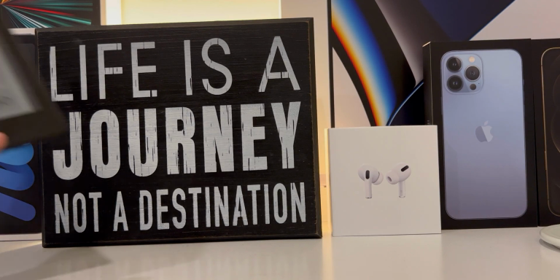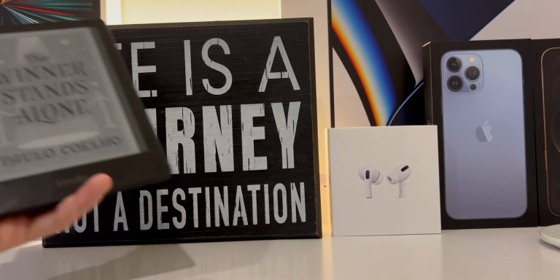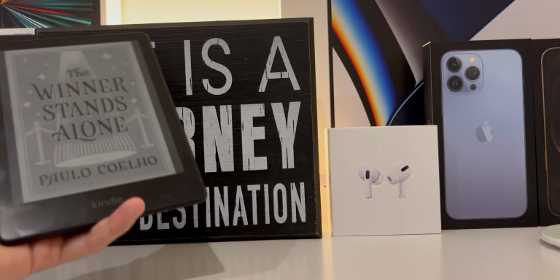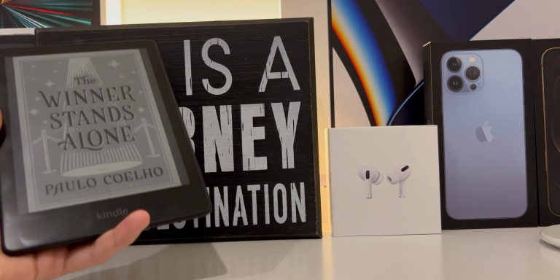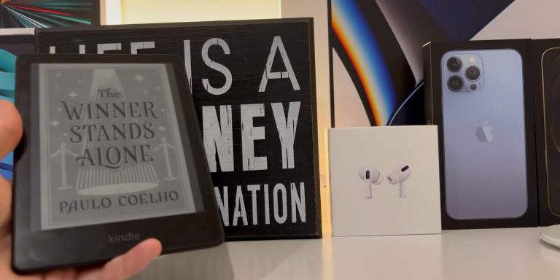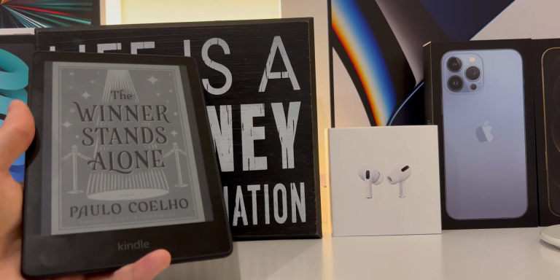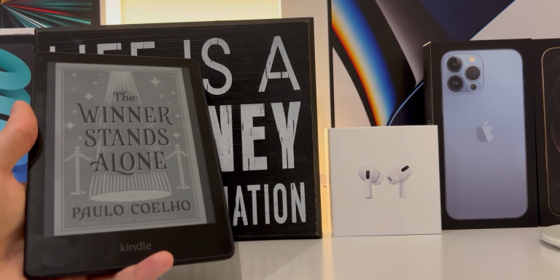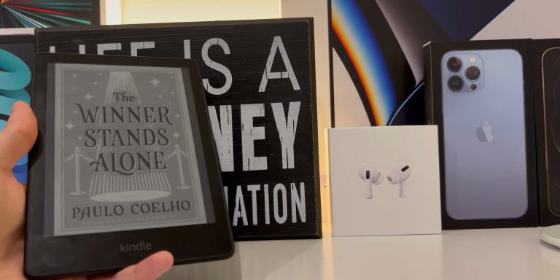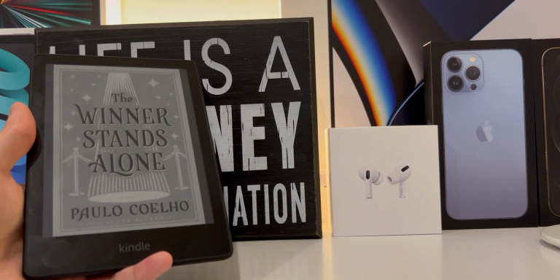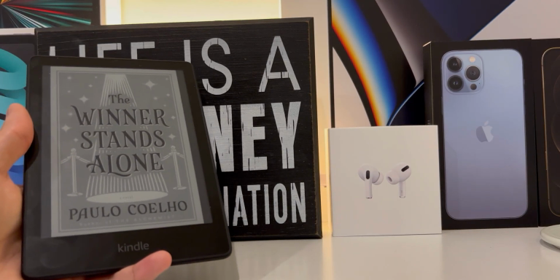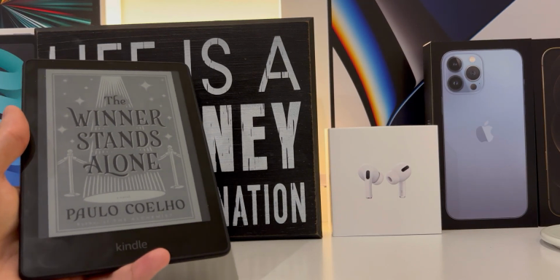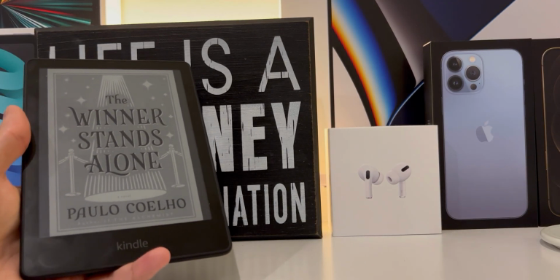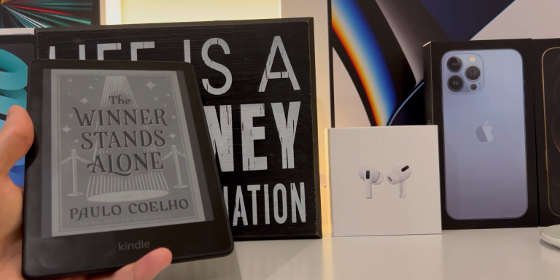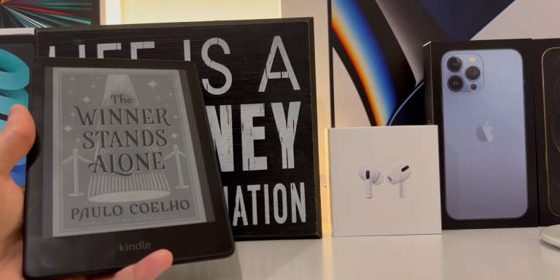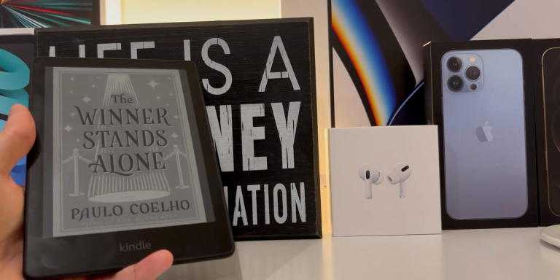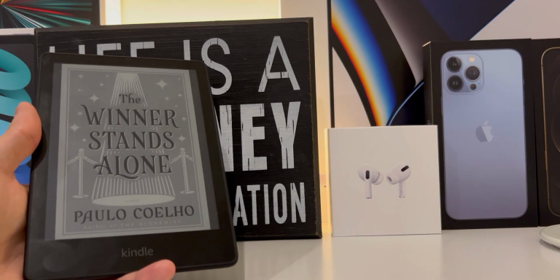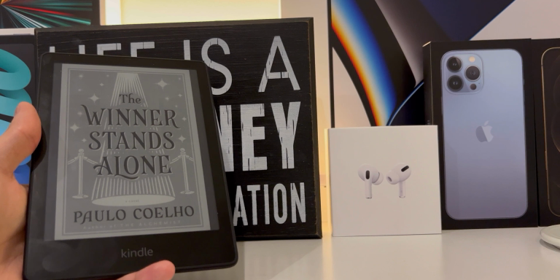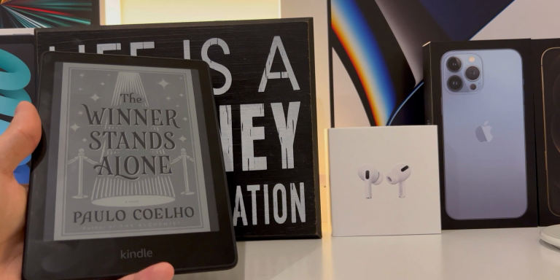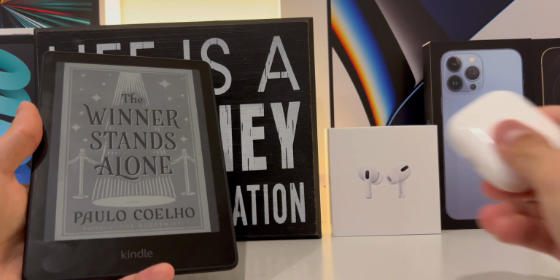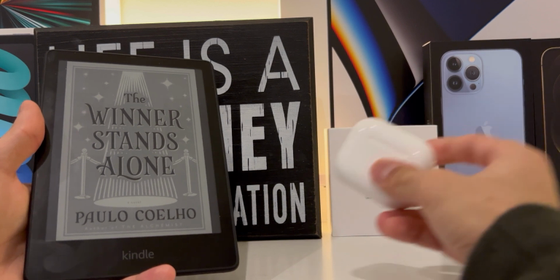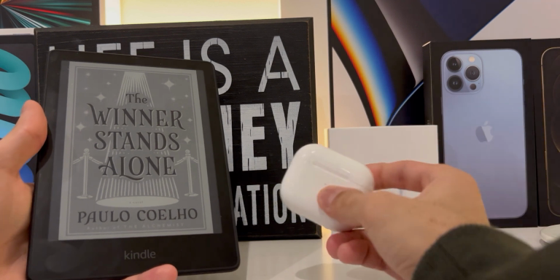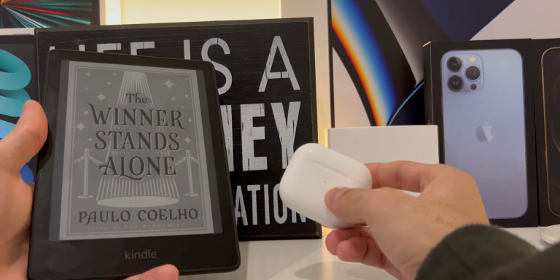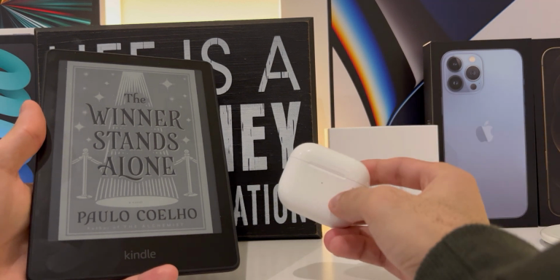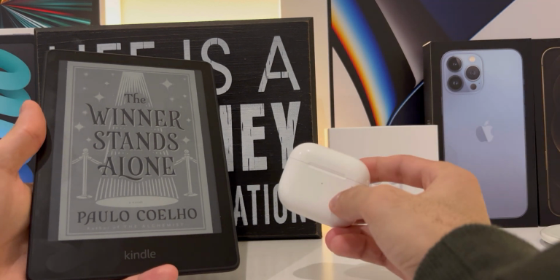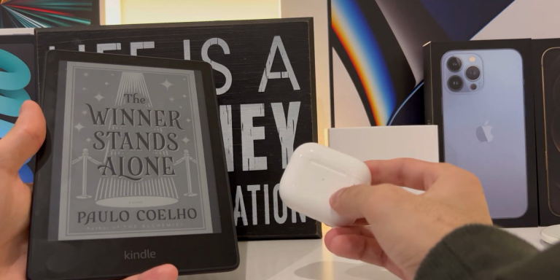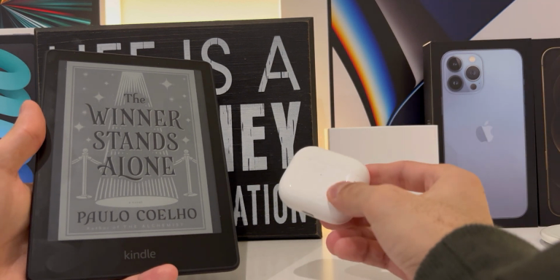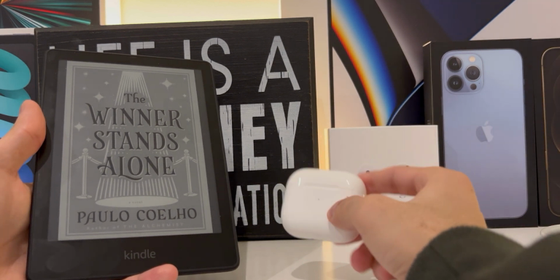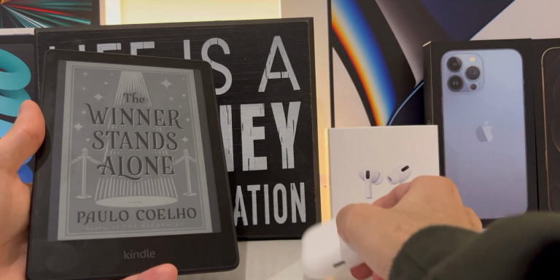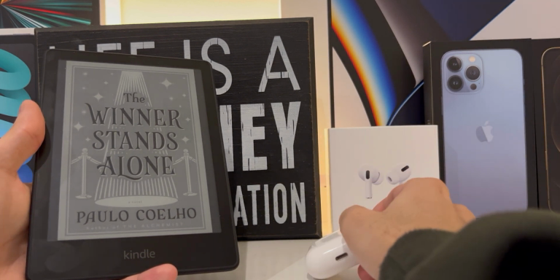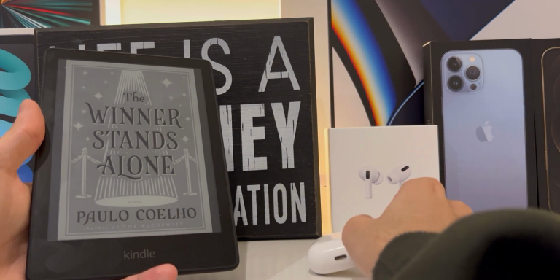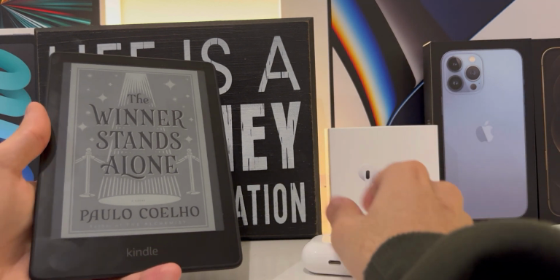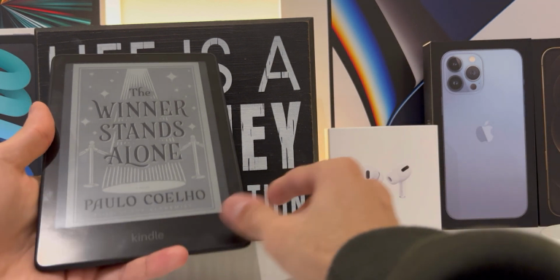Here is my 2021 Kindle Paperwhite and here are my AirPods. Now let's turn on the Kindle.